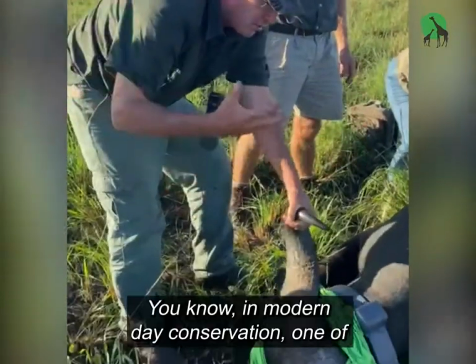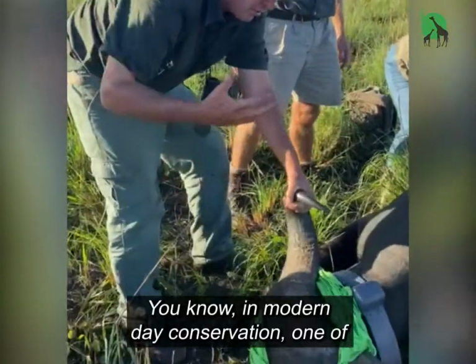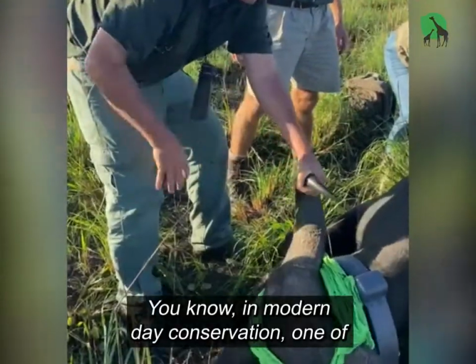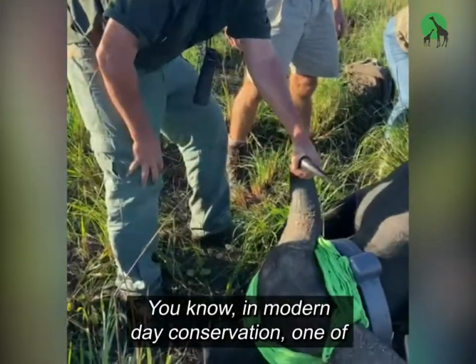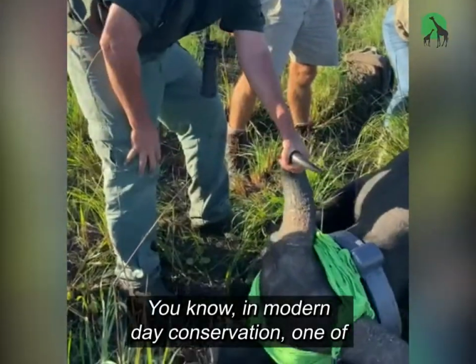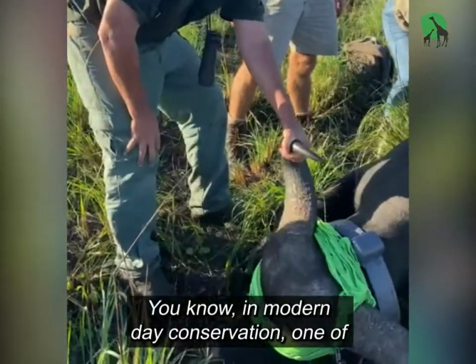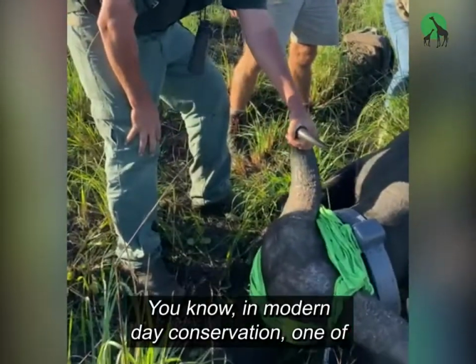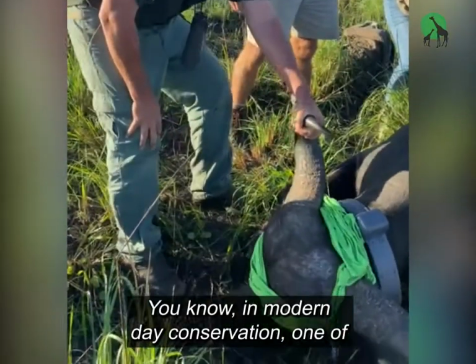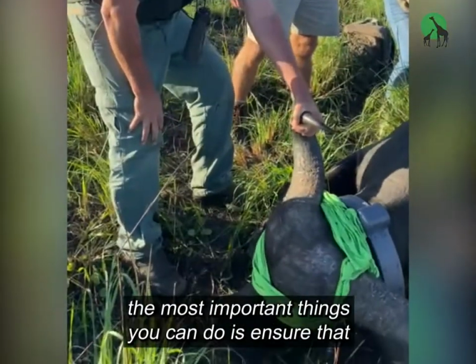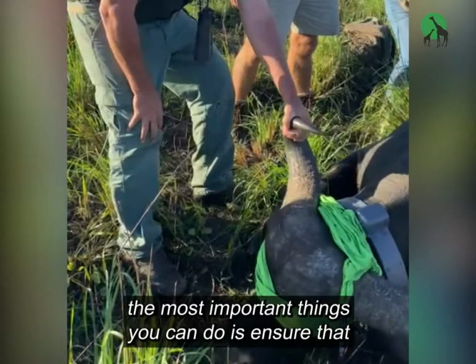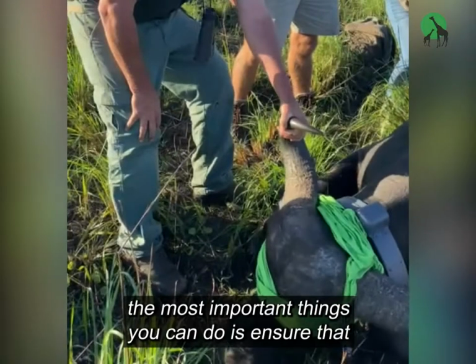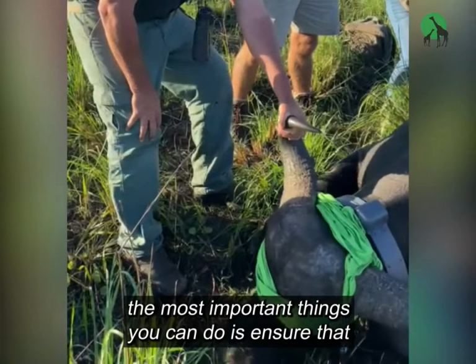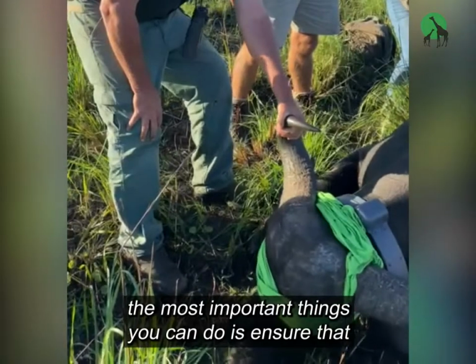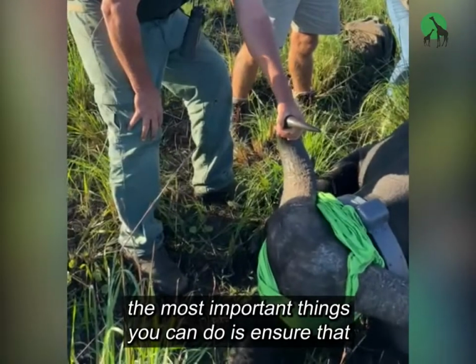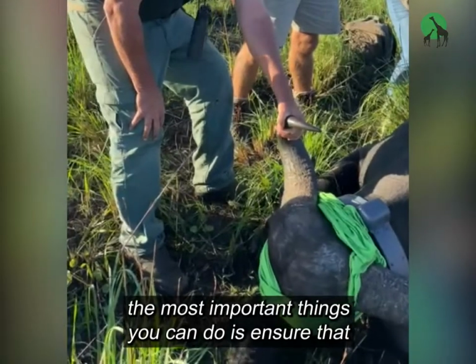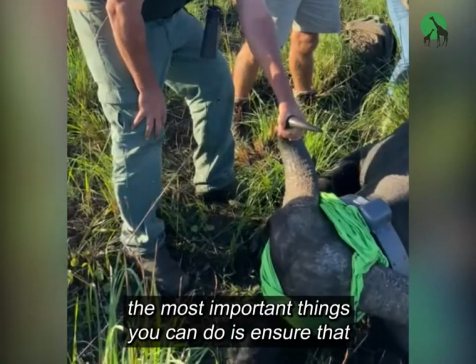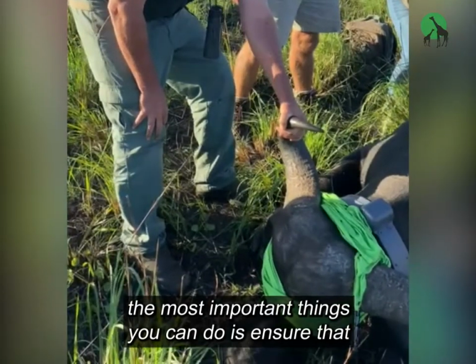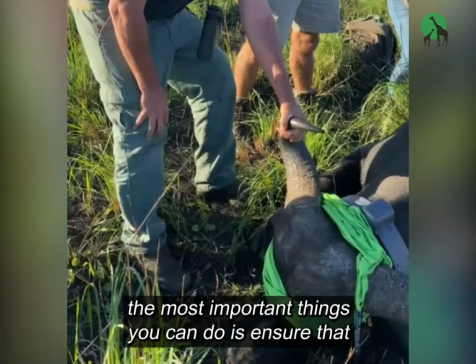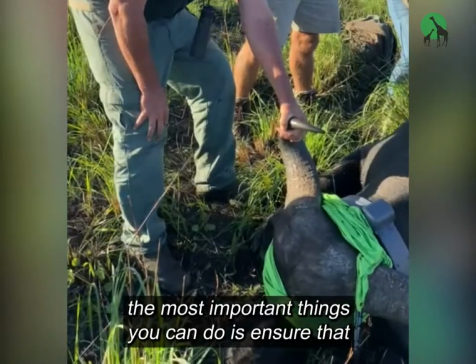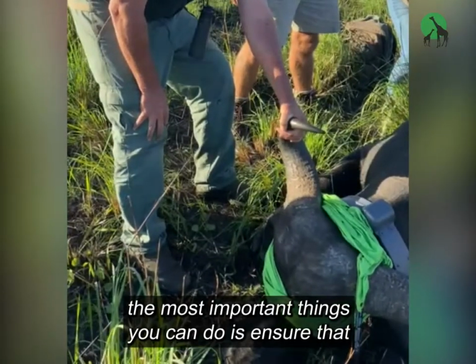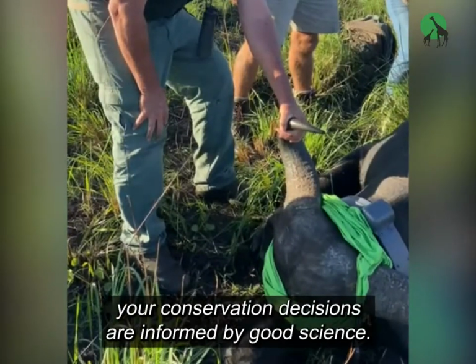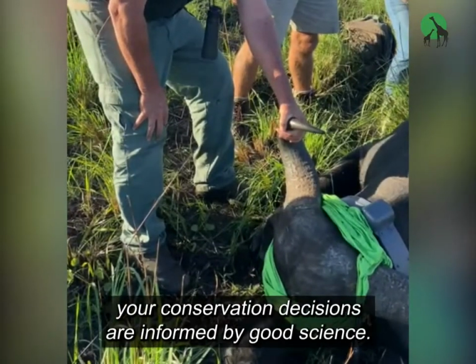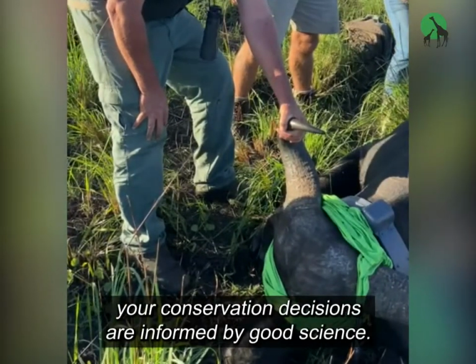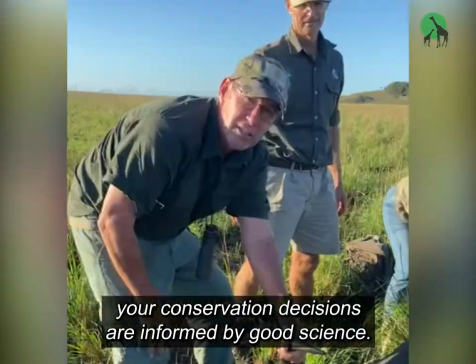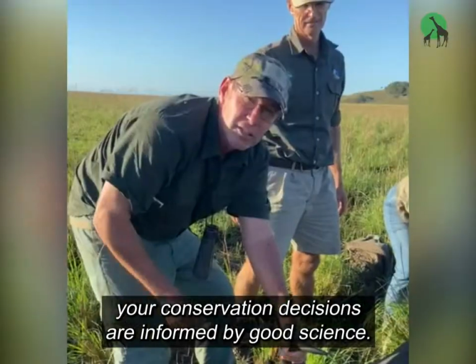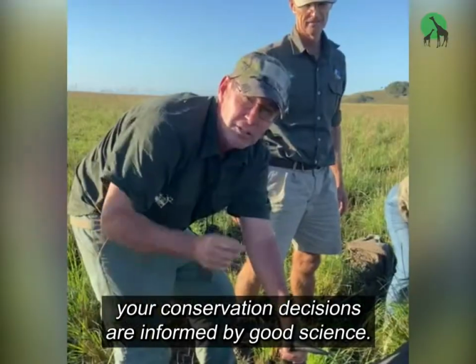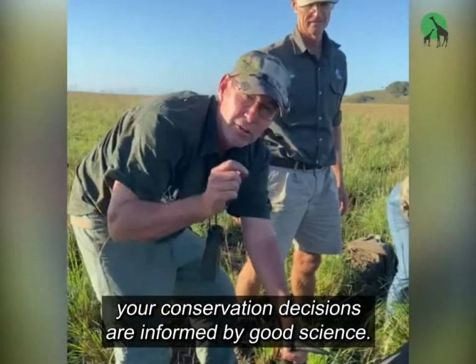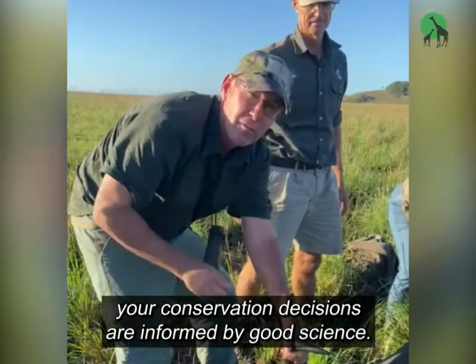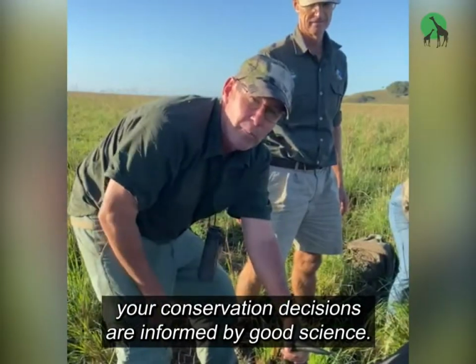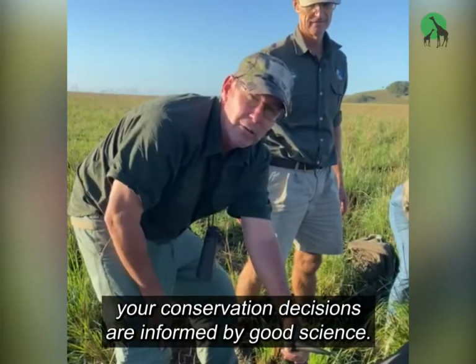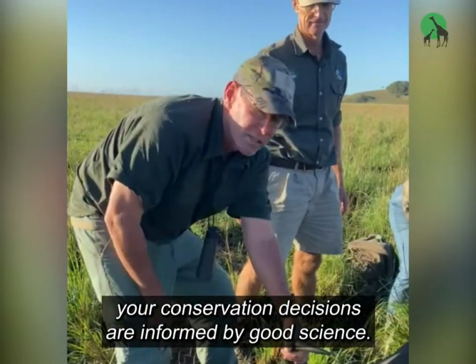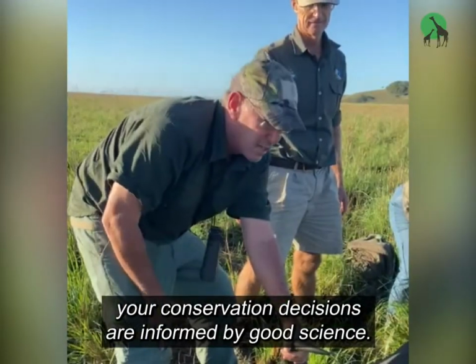In modern day conservation, one of the most important things you can do is ensure that your conservation decisions are informed by good science.